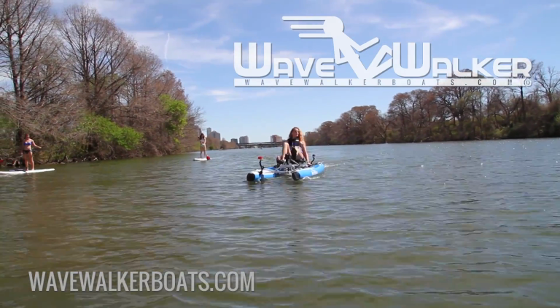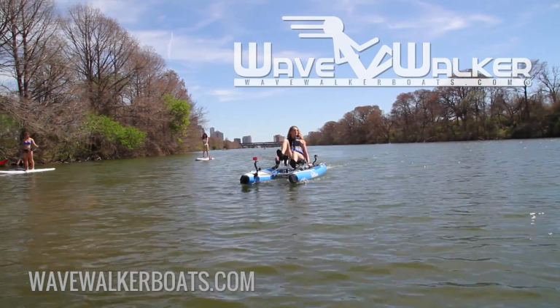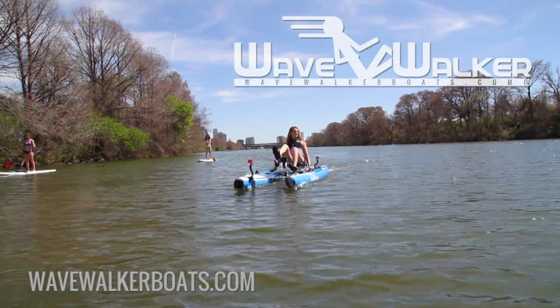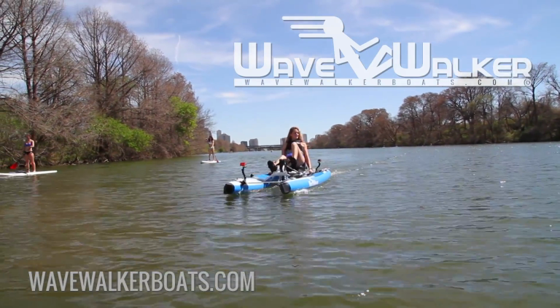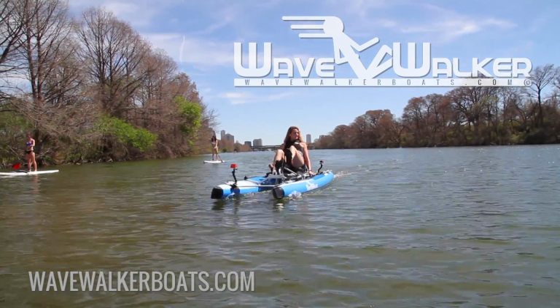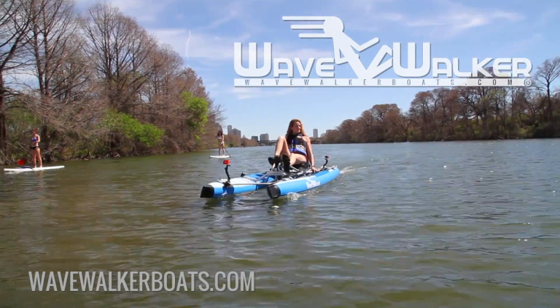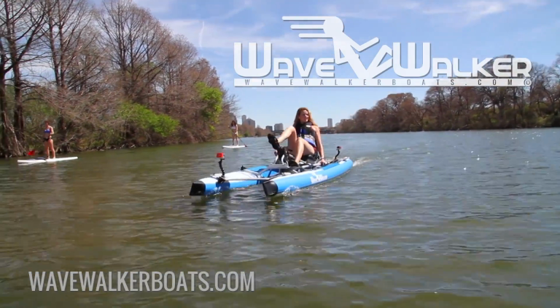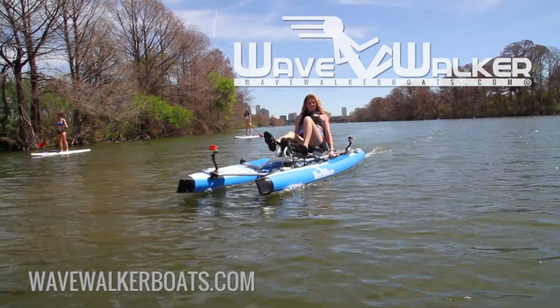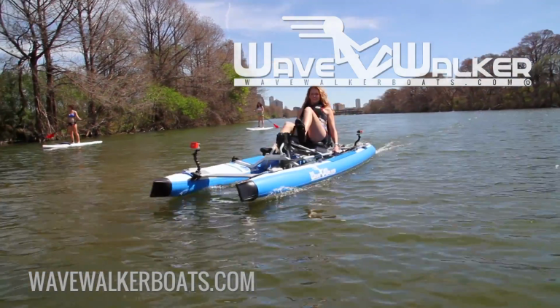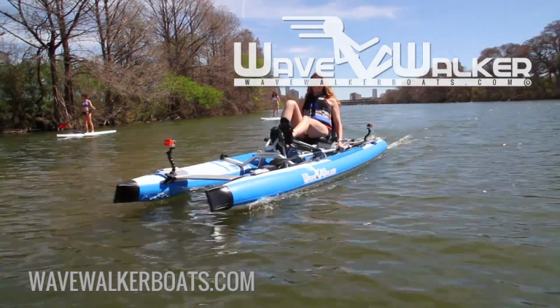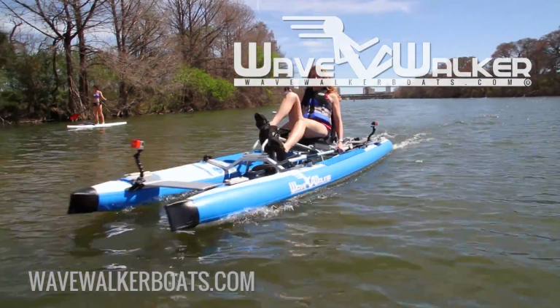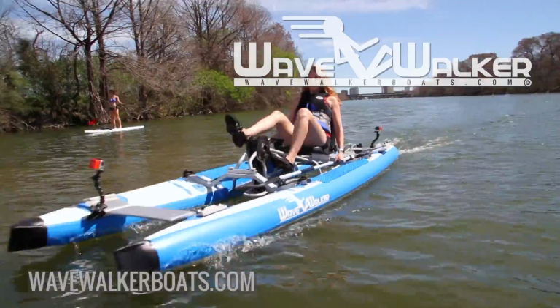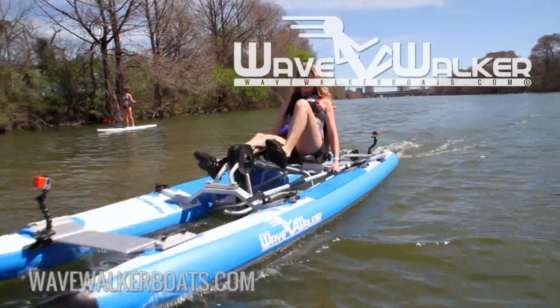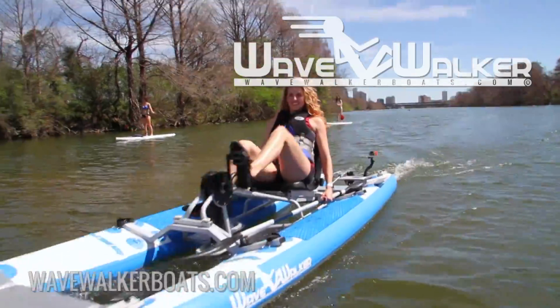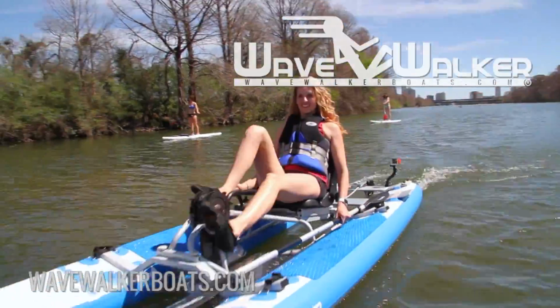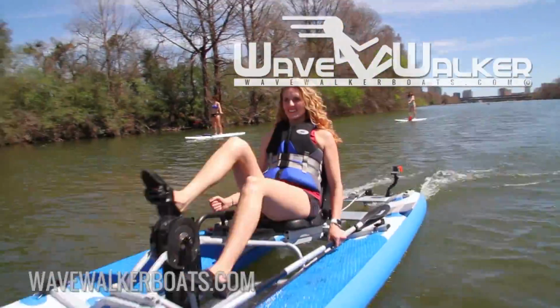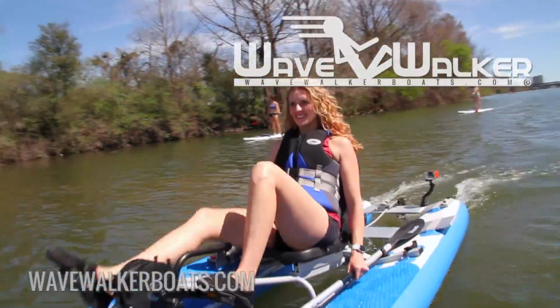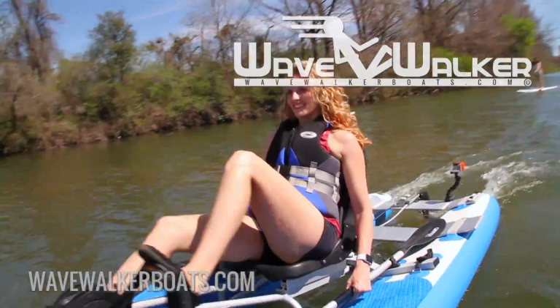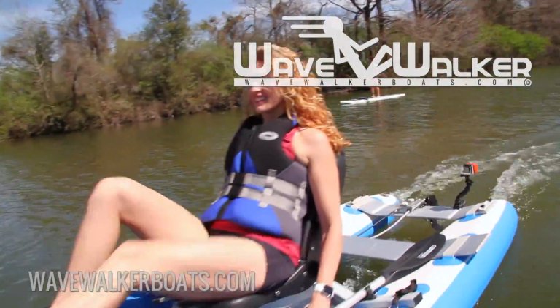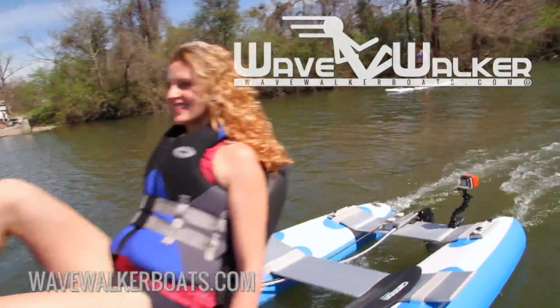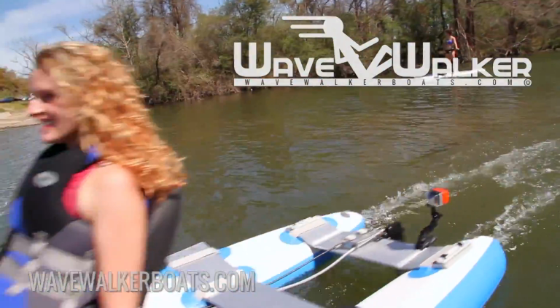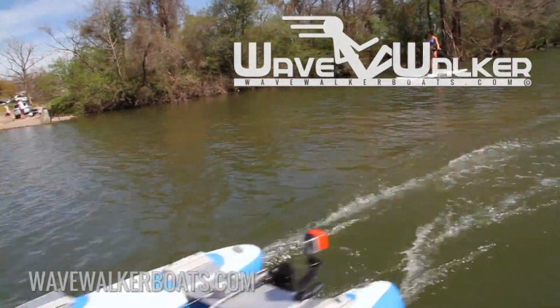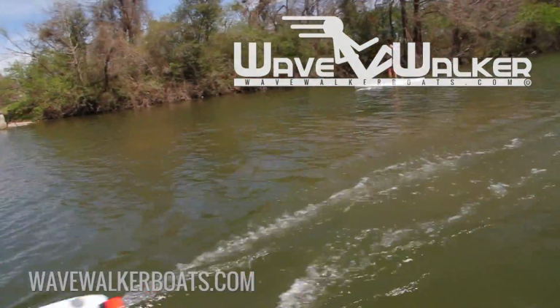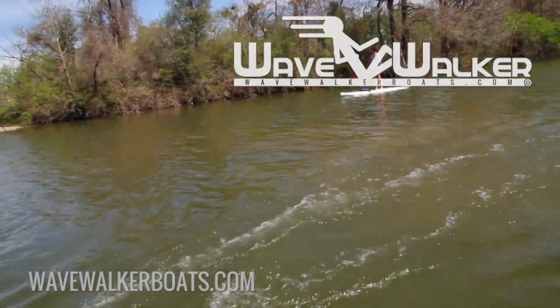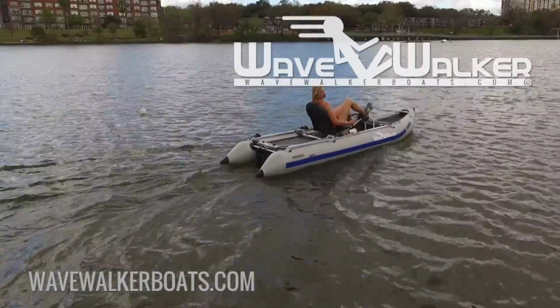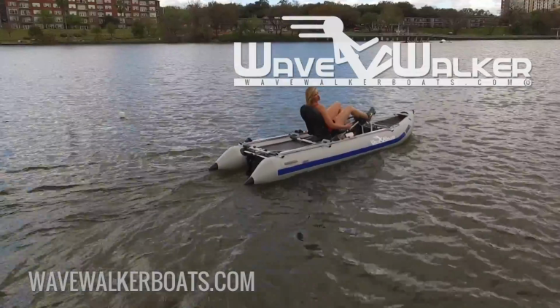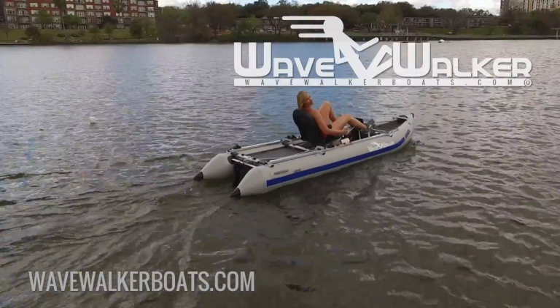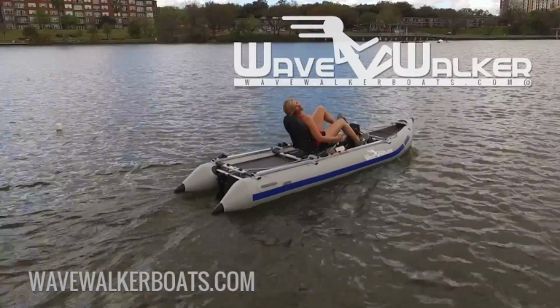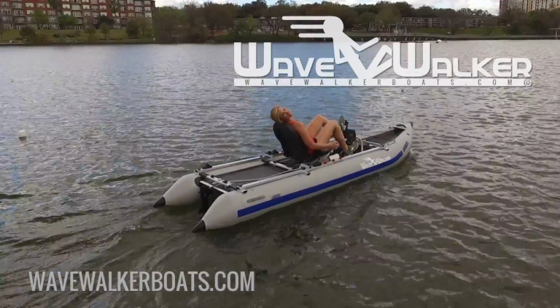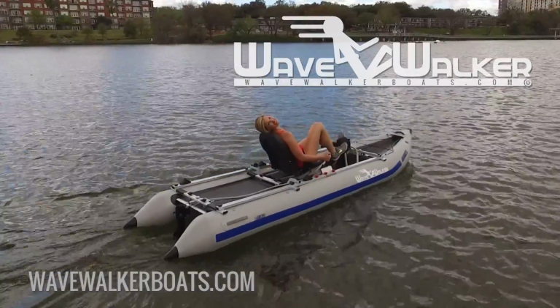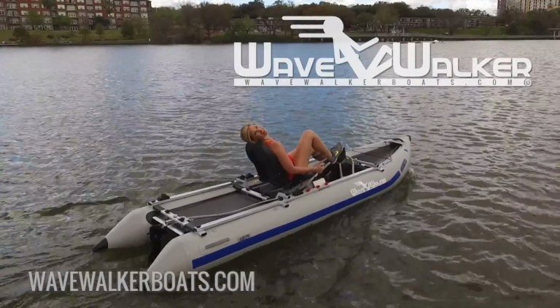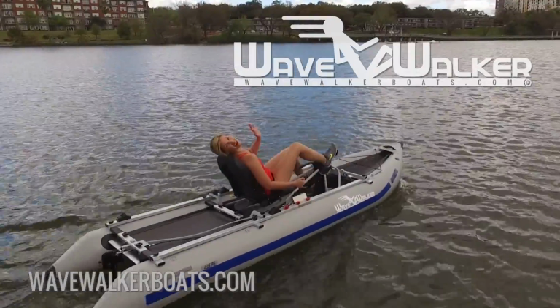Congratulations! You're ready to watch the WaveWalker Use and Care video, and enjoy your WaveWalker Performance Boat!